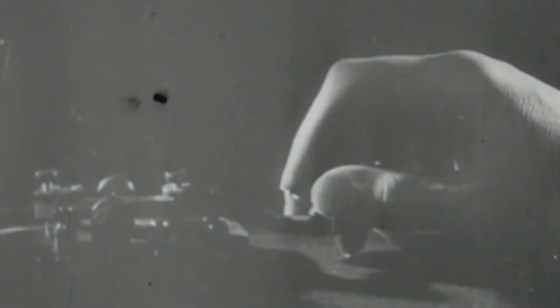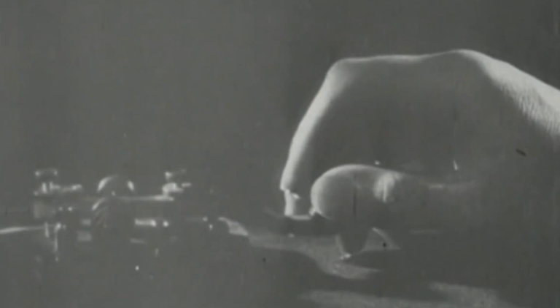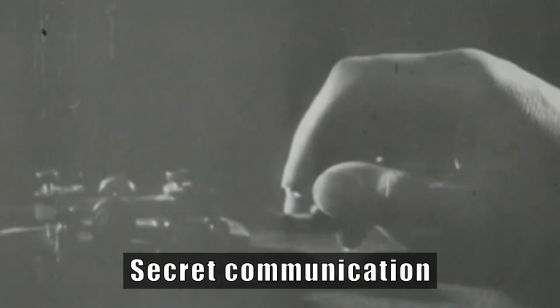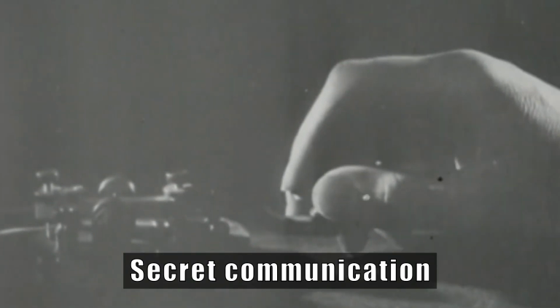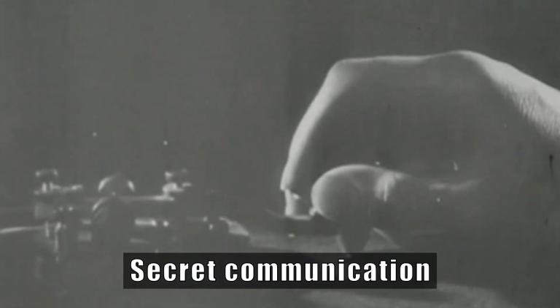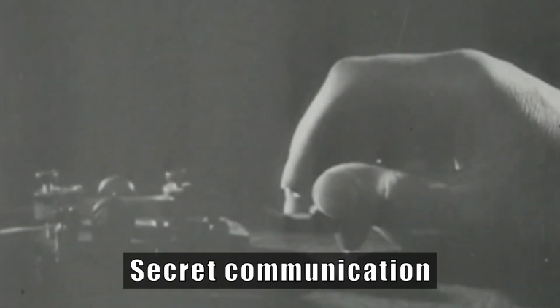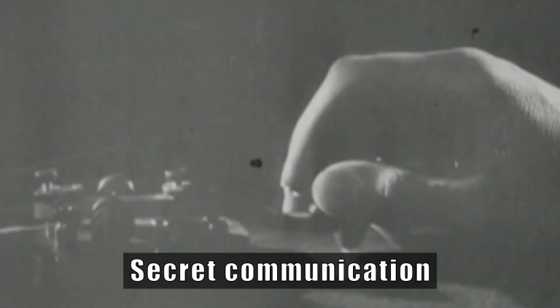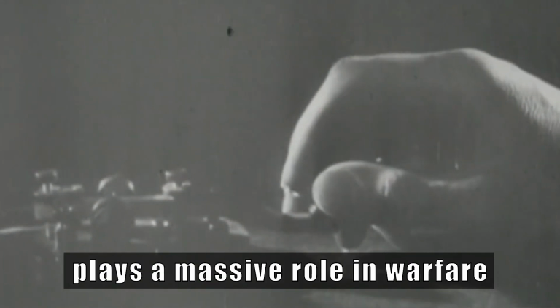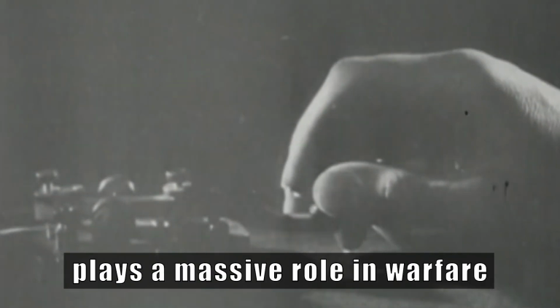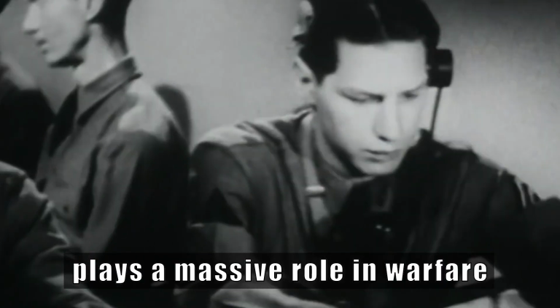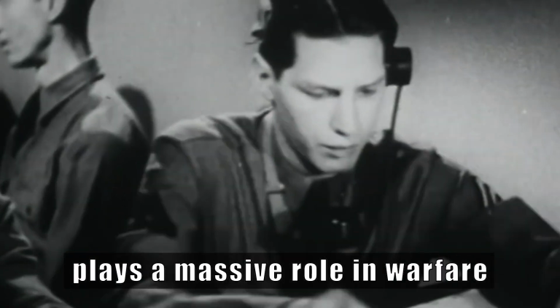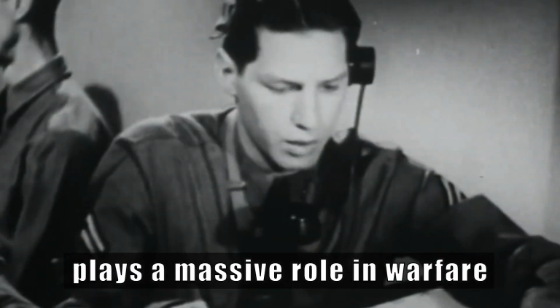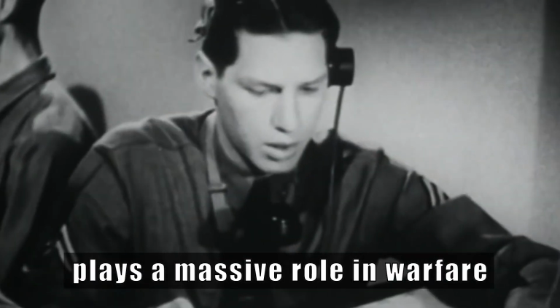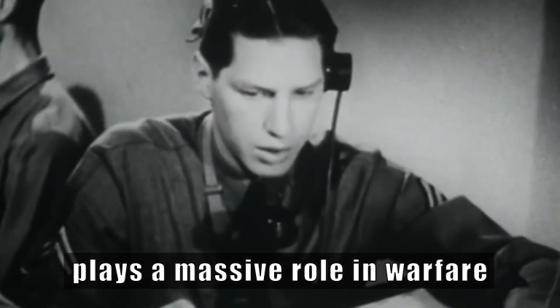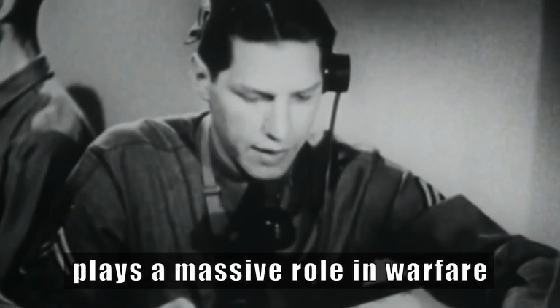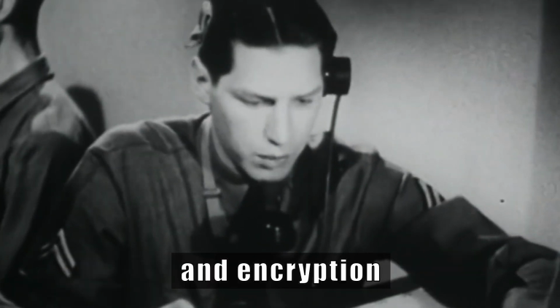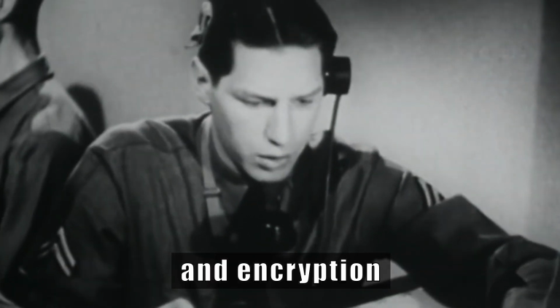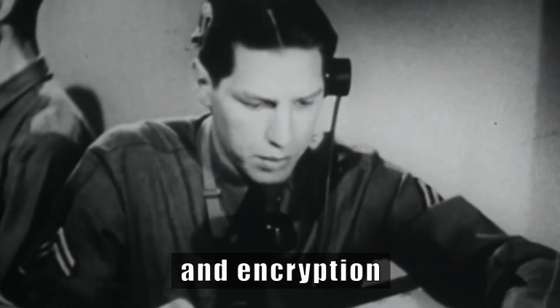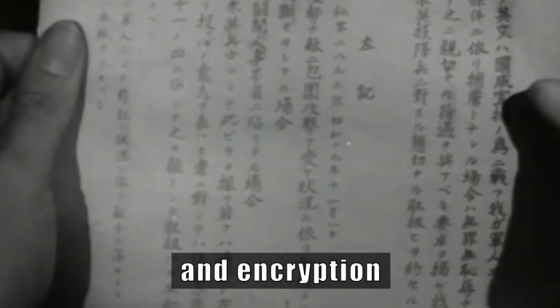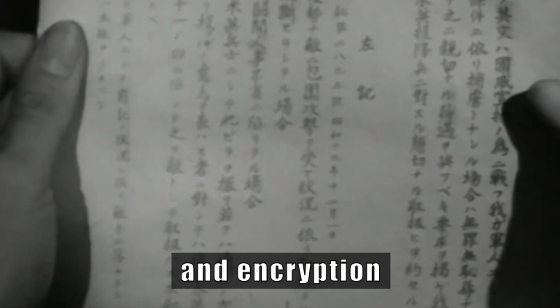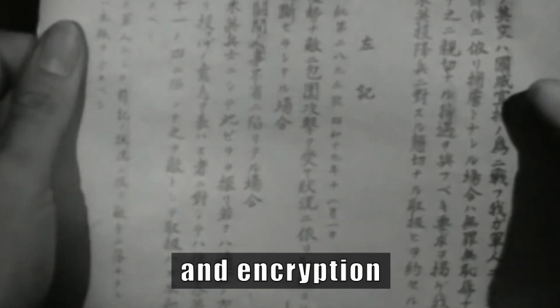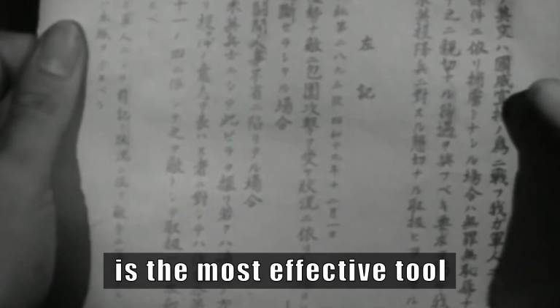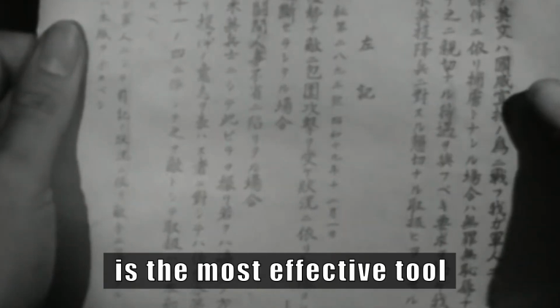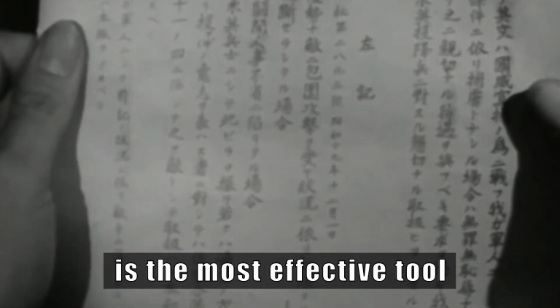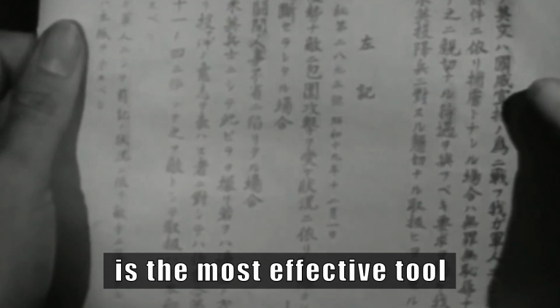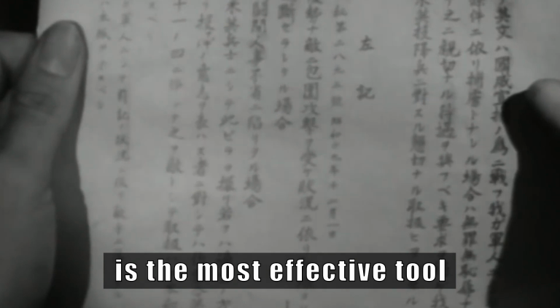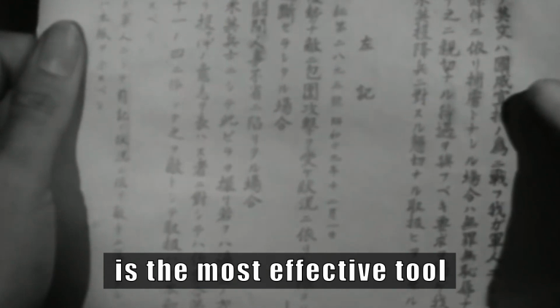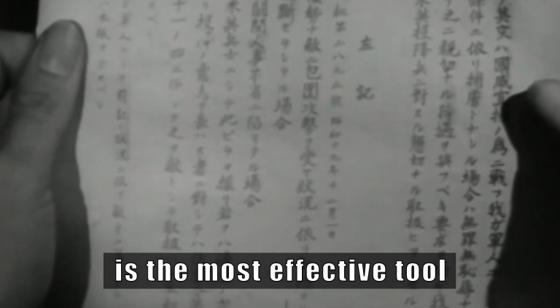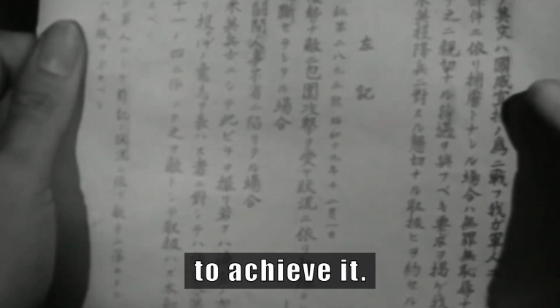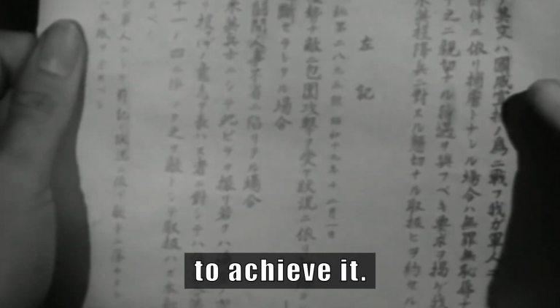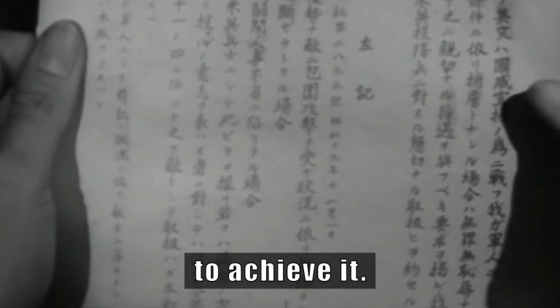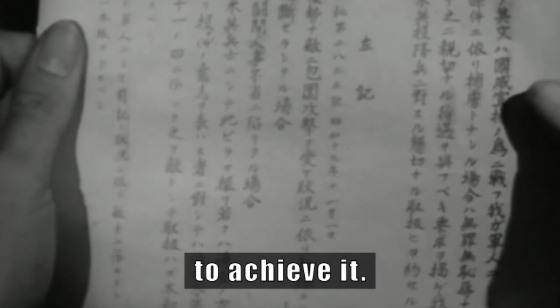Secret communication plays a massive role in warfare, and encryption is the most effective tool to achieve it.